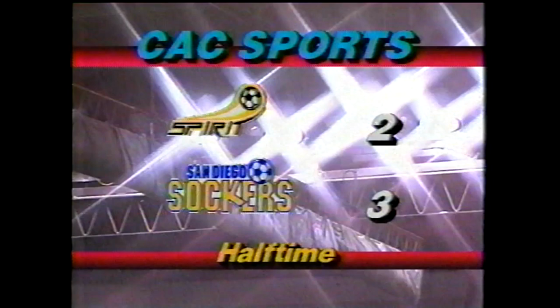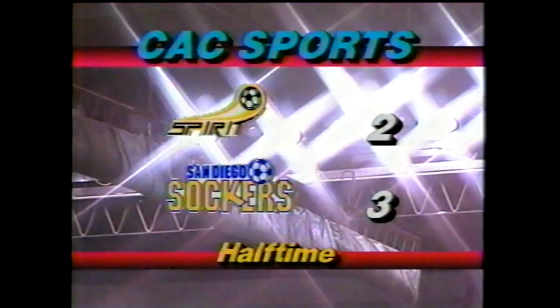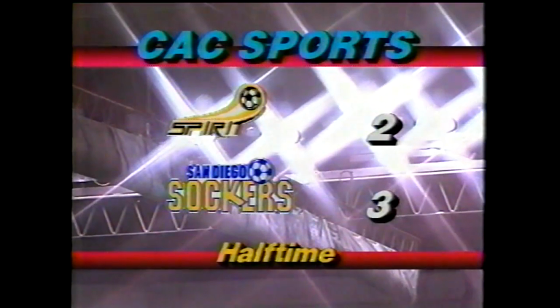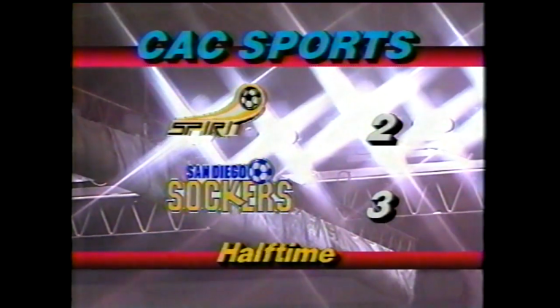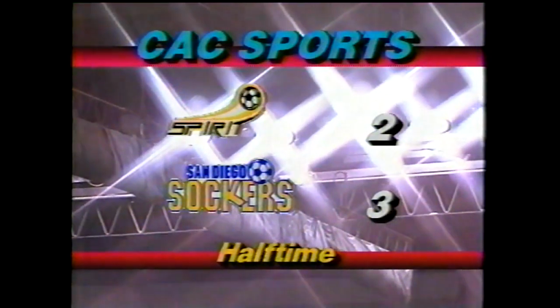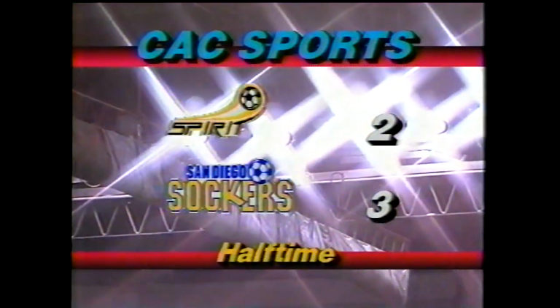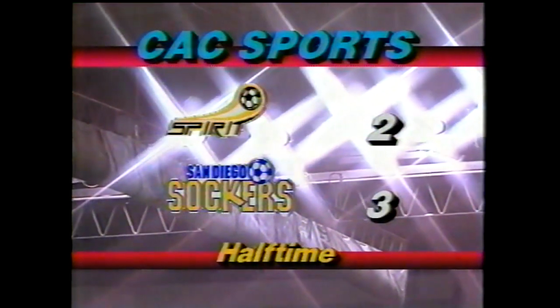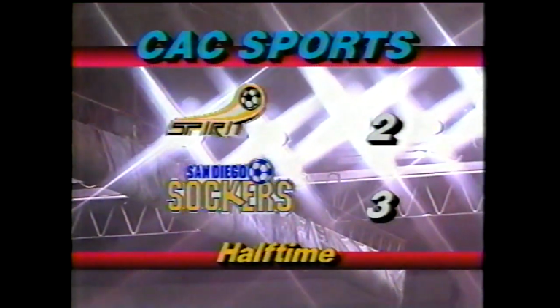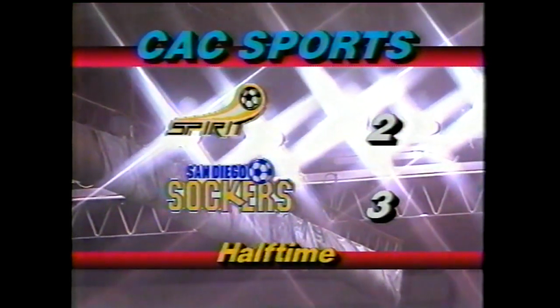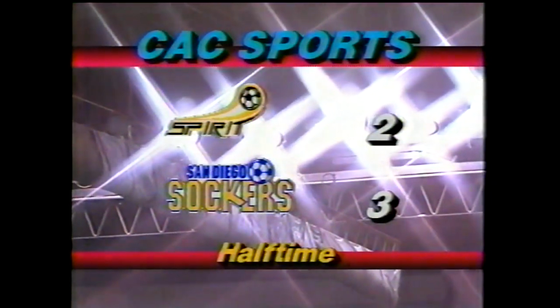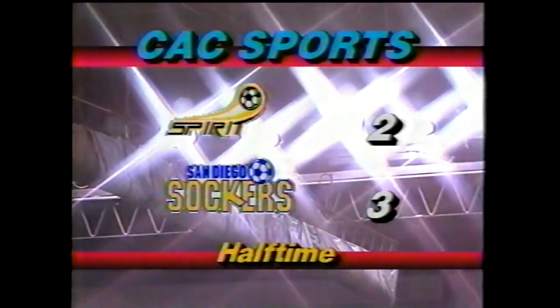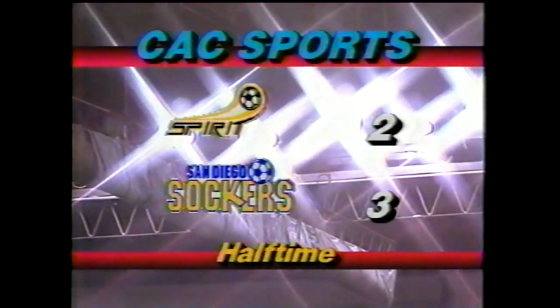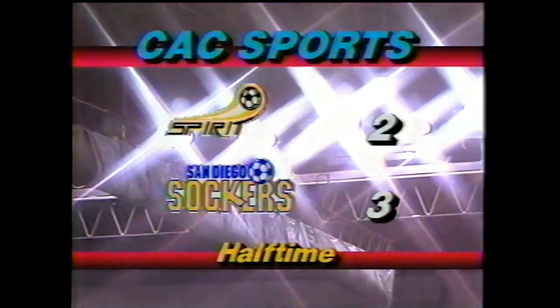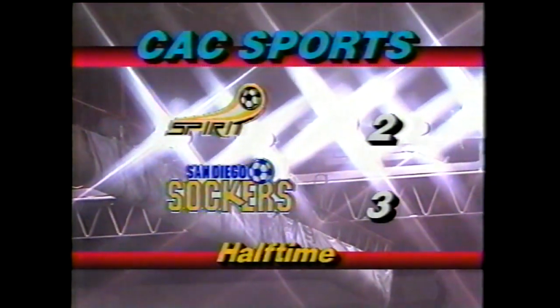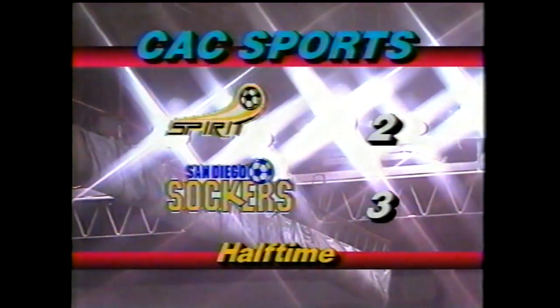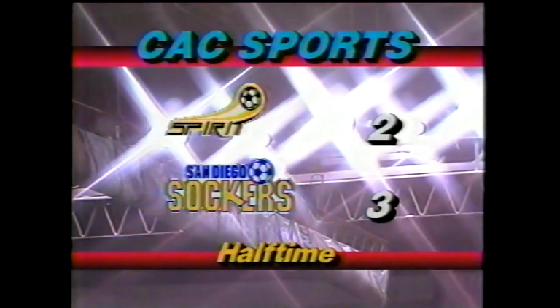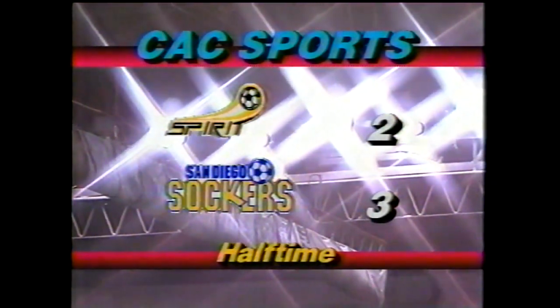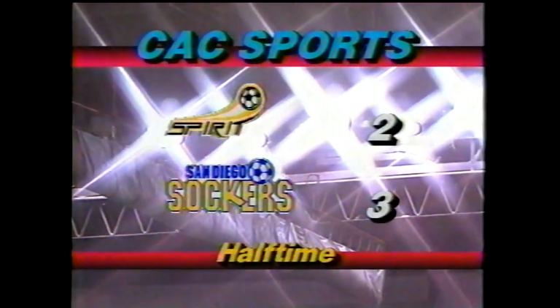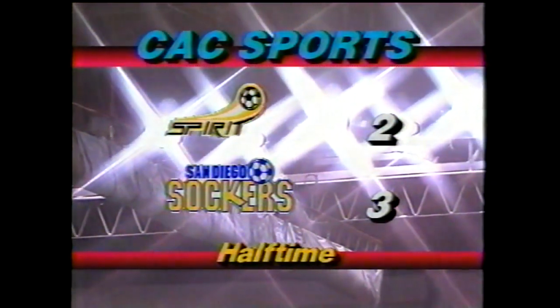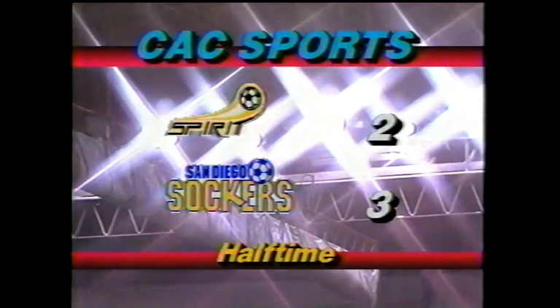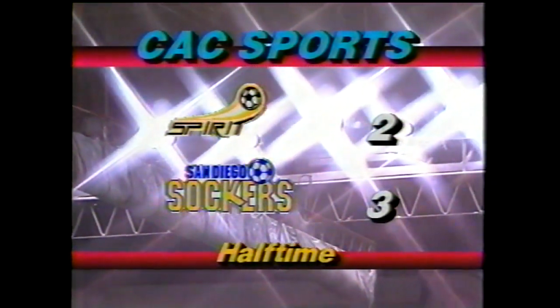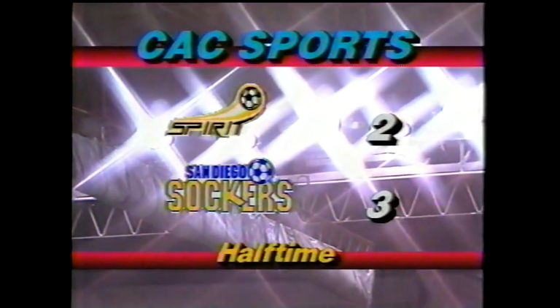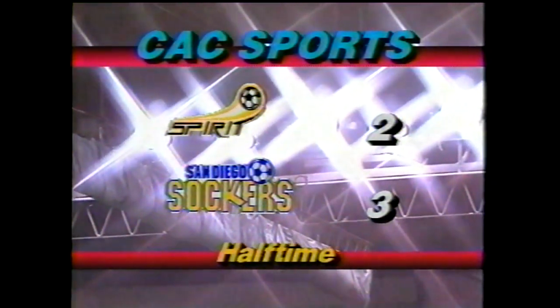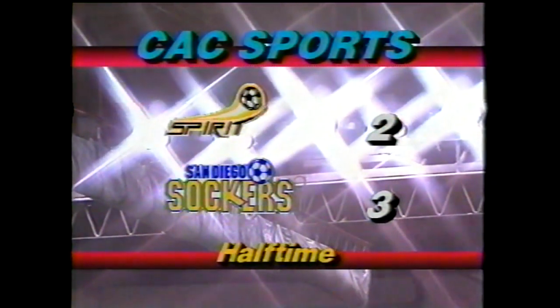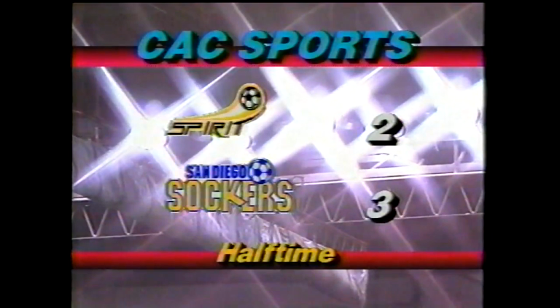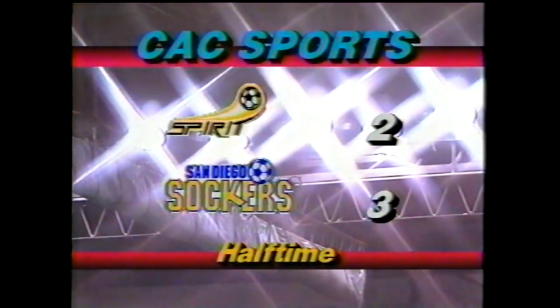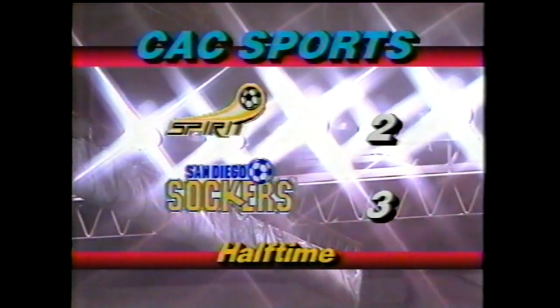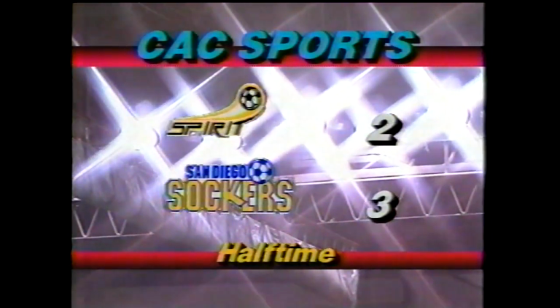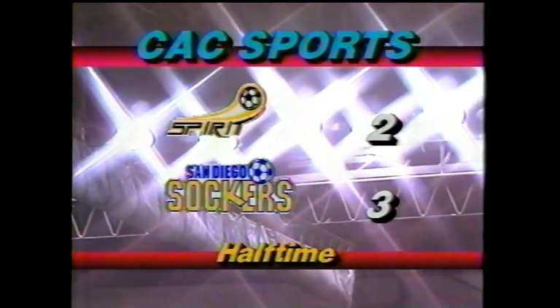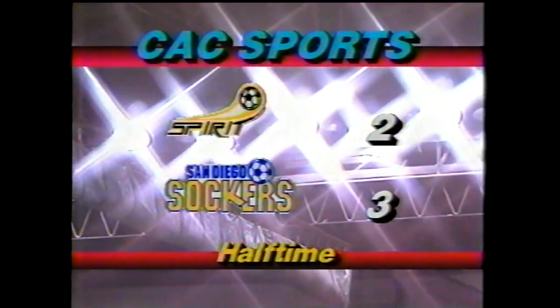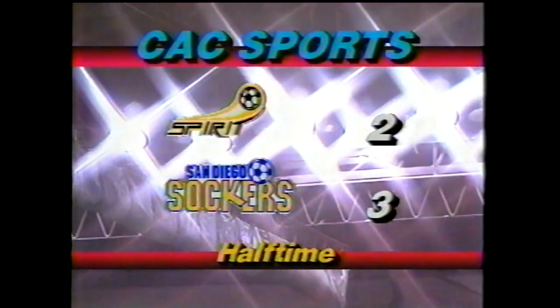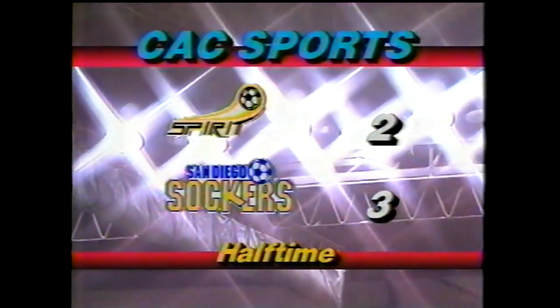The coach has a lot more than that. Don Popovic has the number one rated power play unit in the MISL. We'll let him explain why.